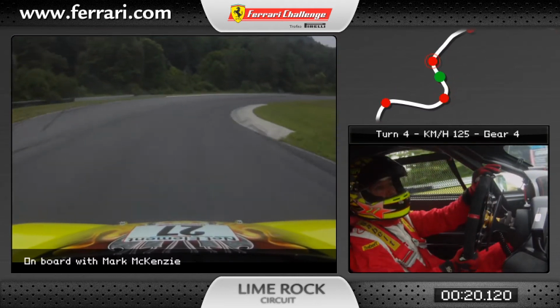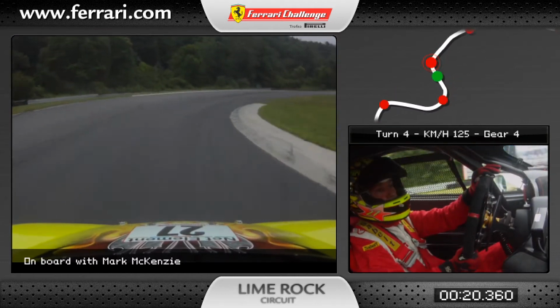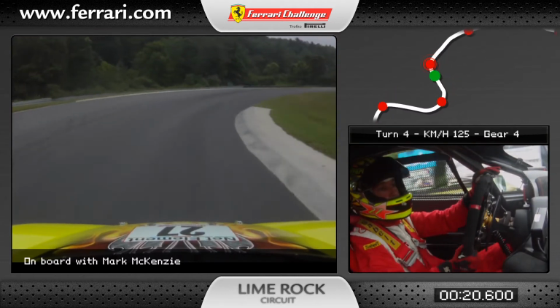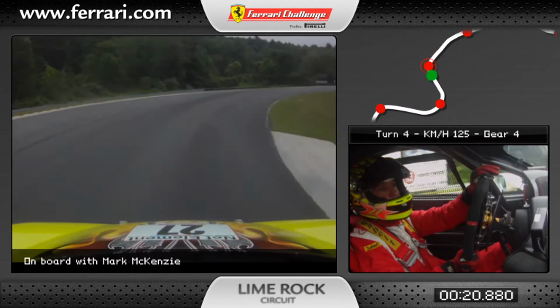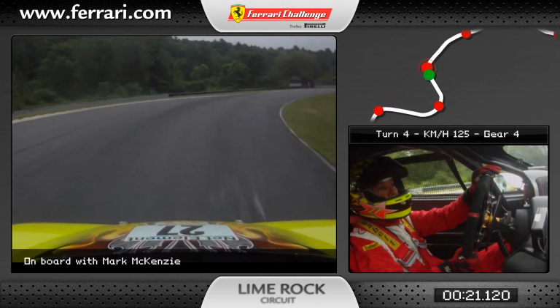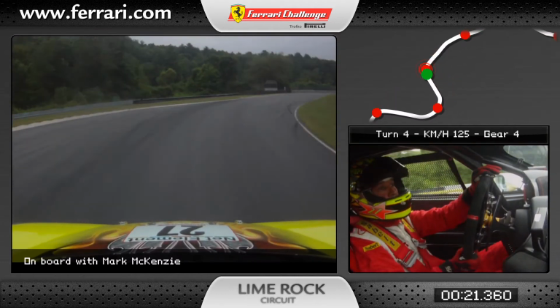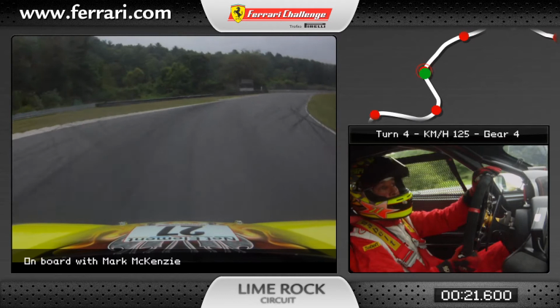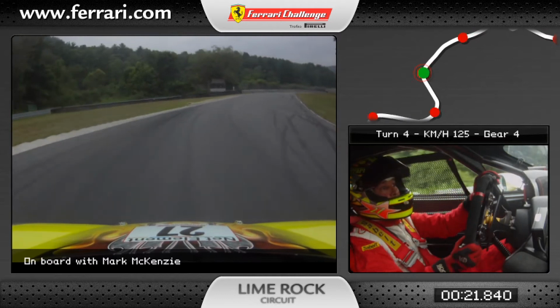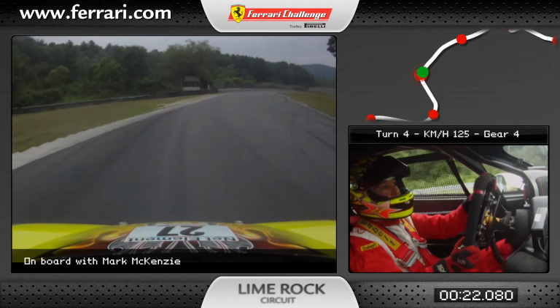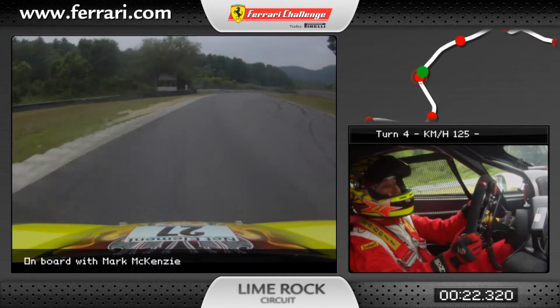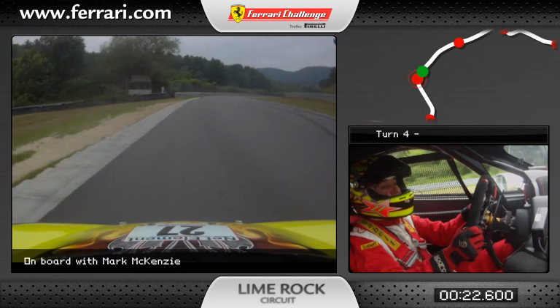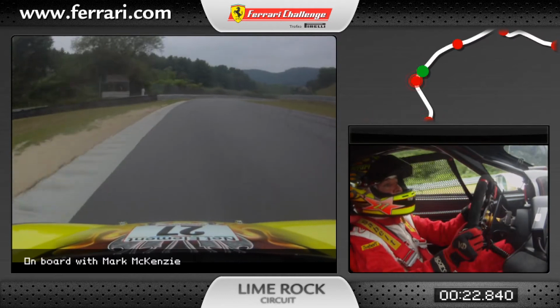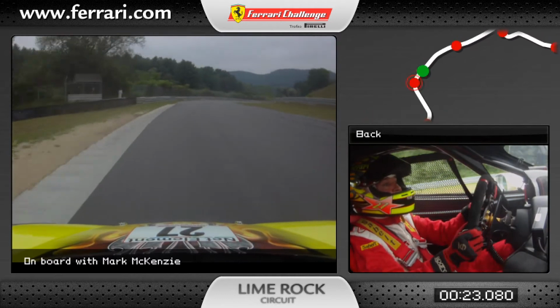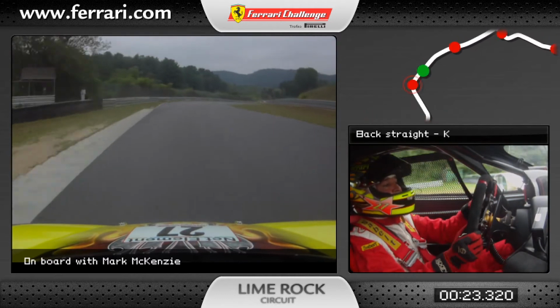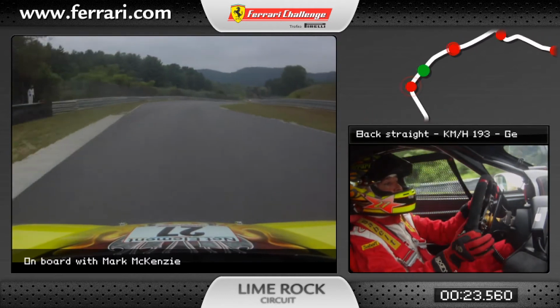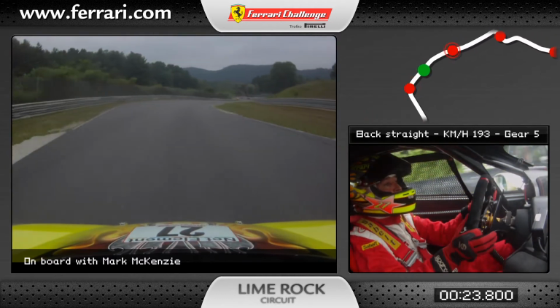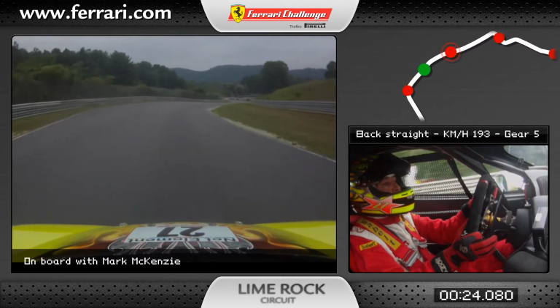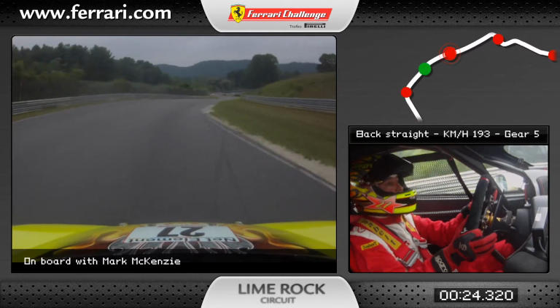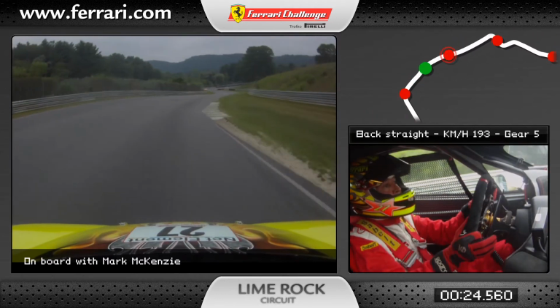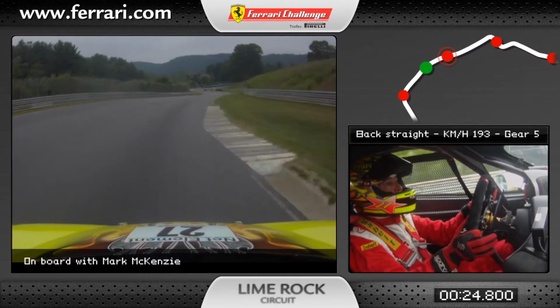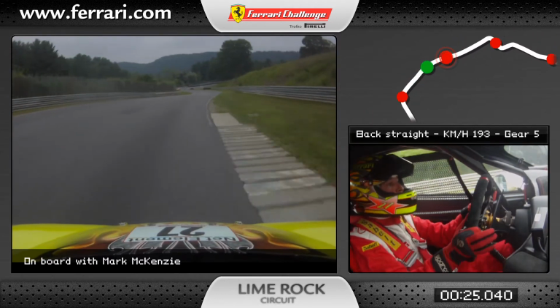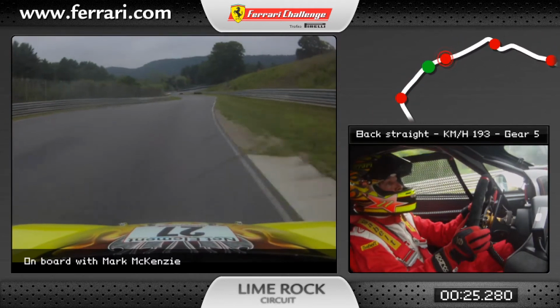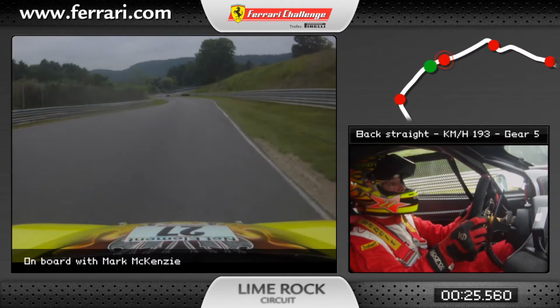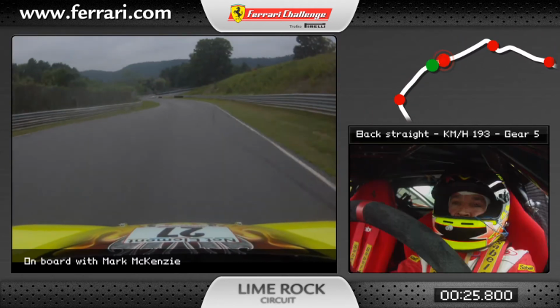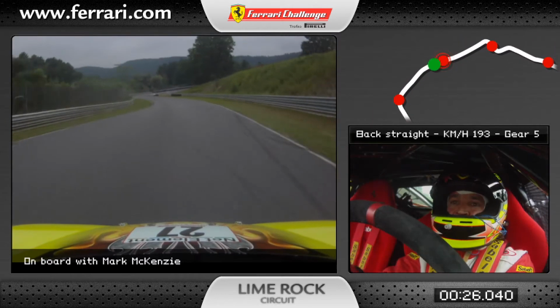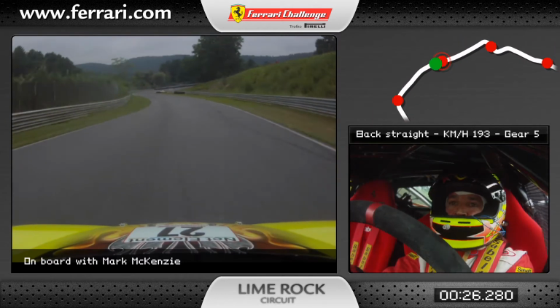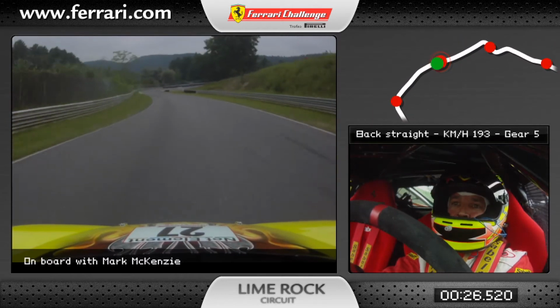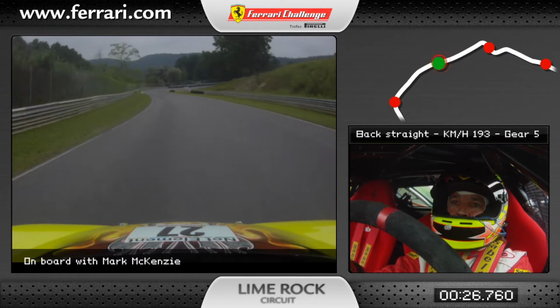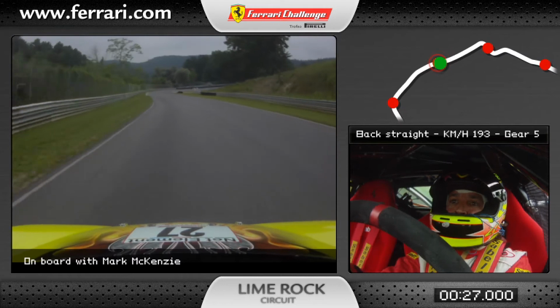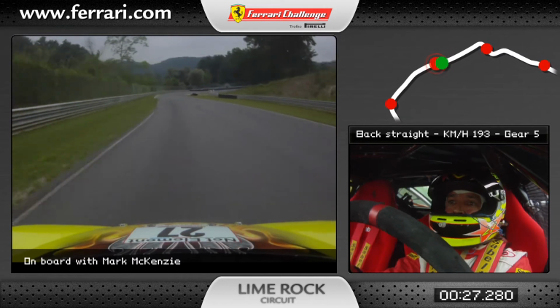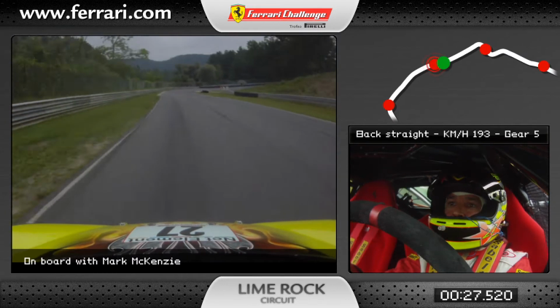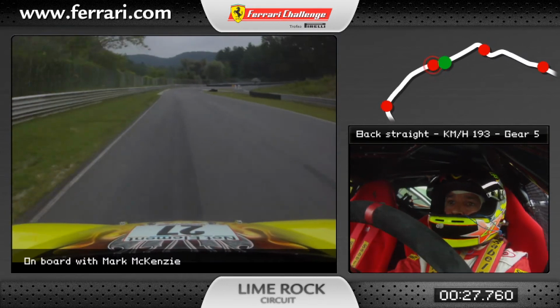Again for a little burst, off the gas, tuck to the right for turn 4, down no-name straight, 4th, 5th gear, approaching the chicane.